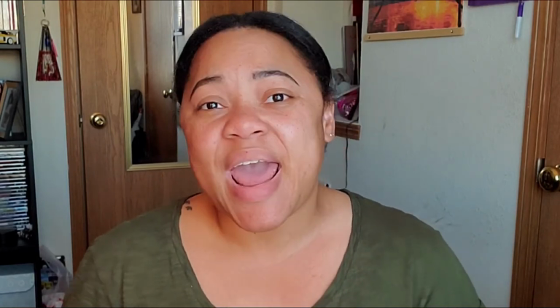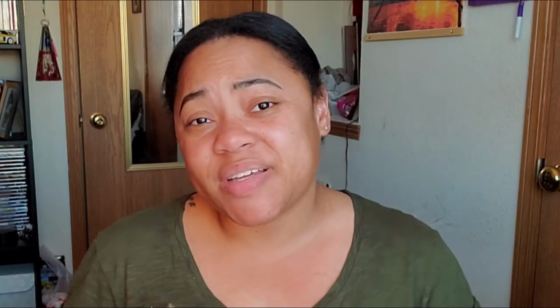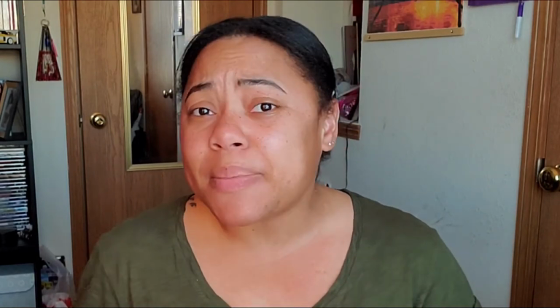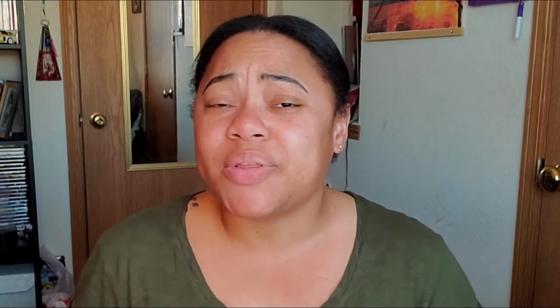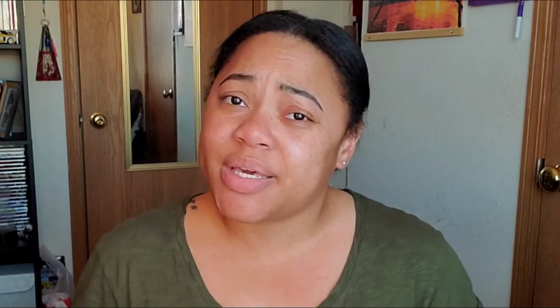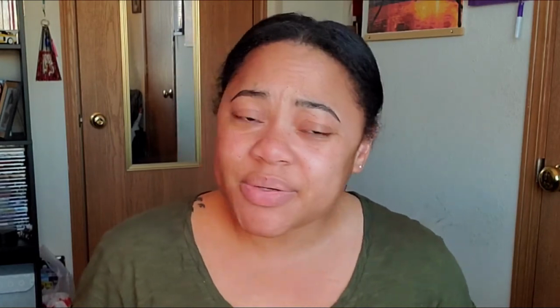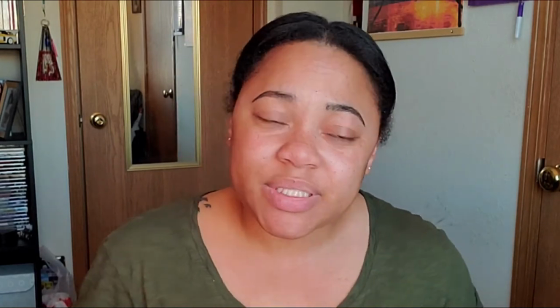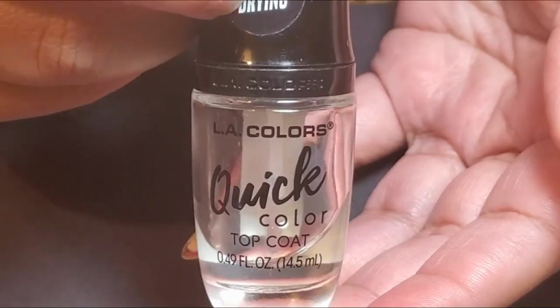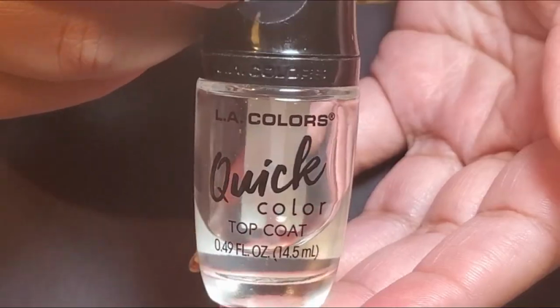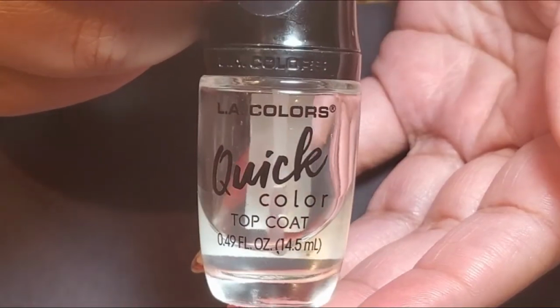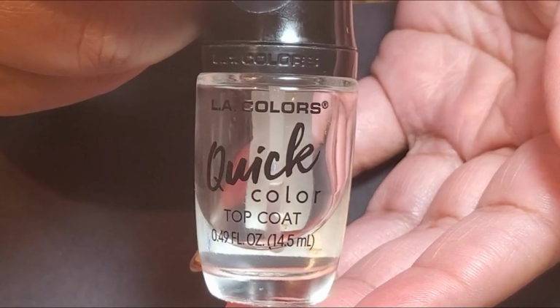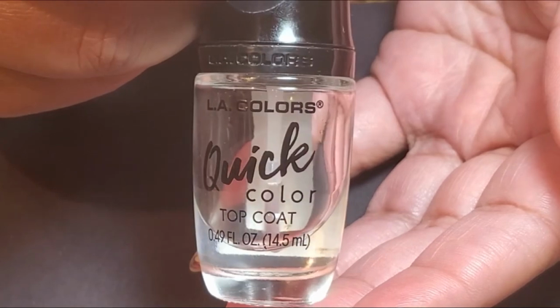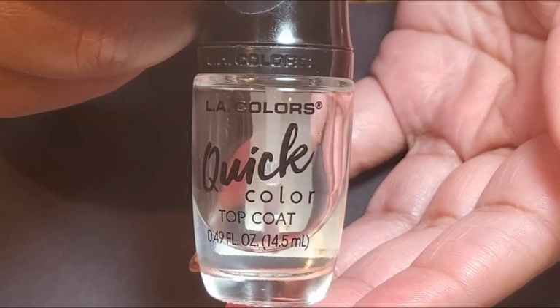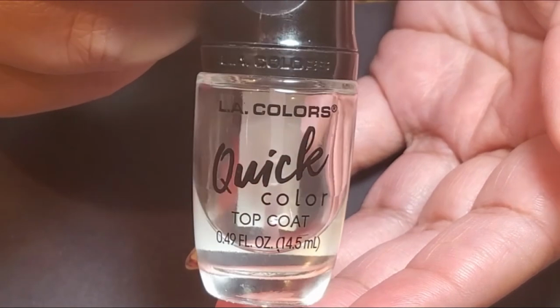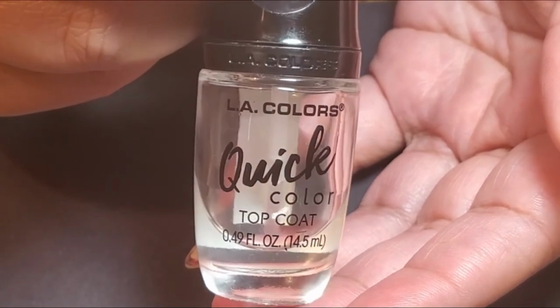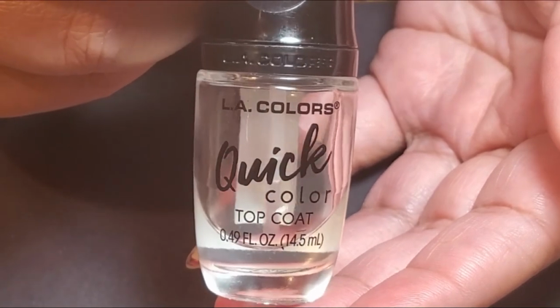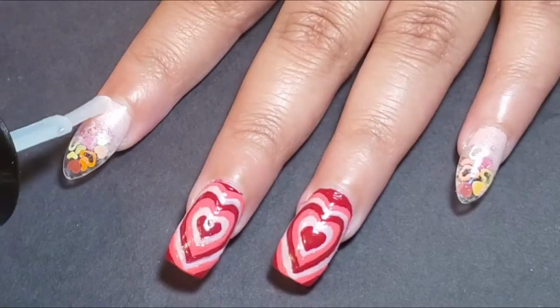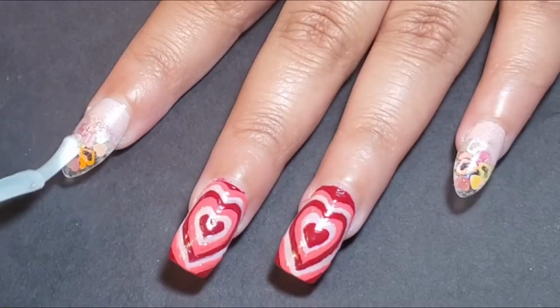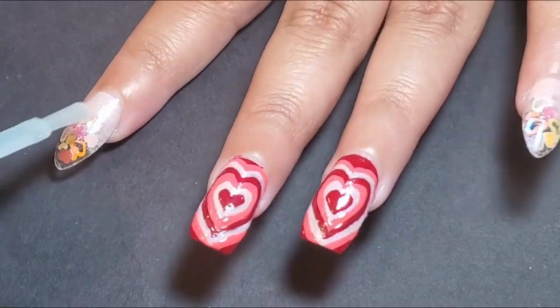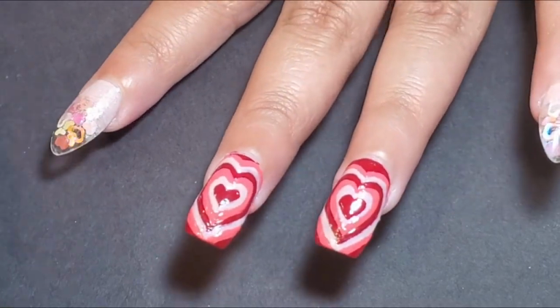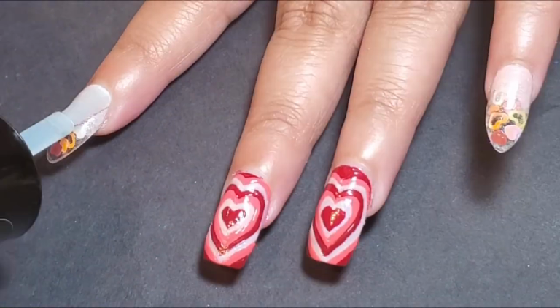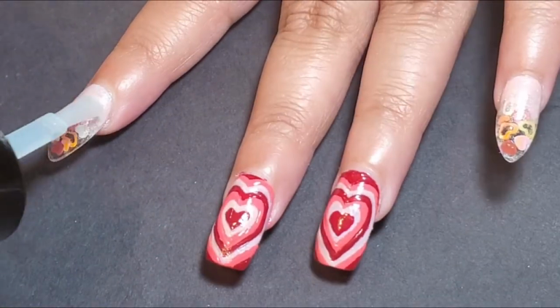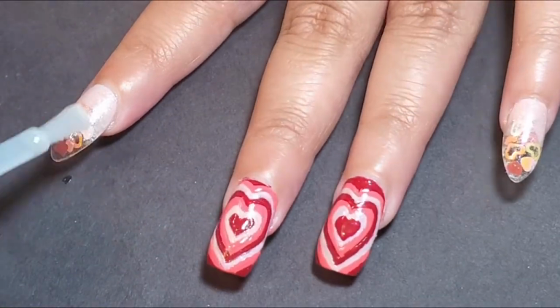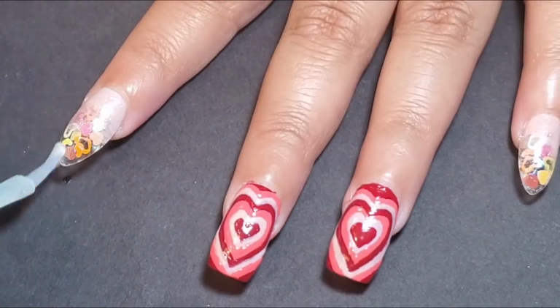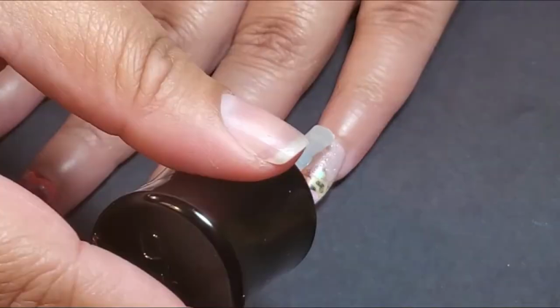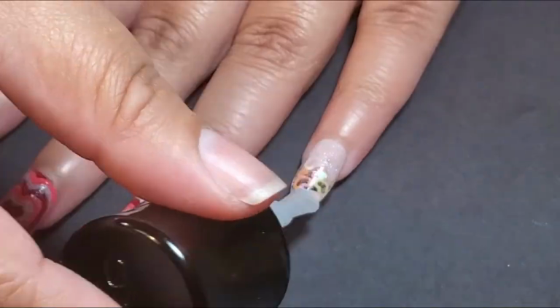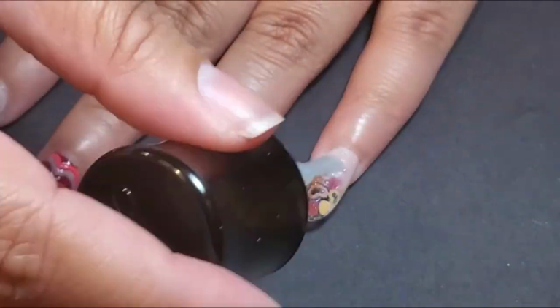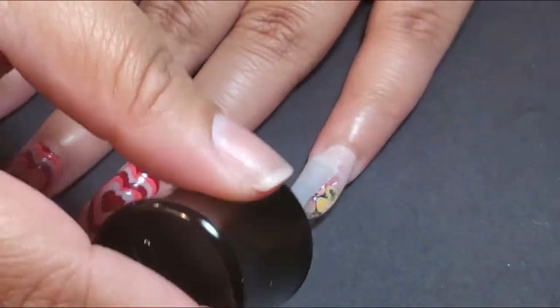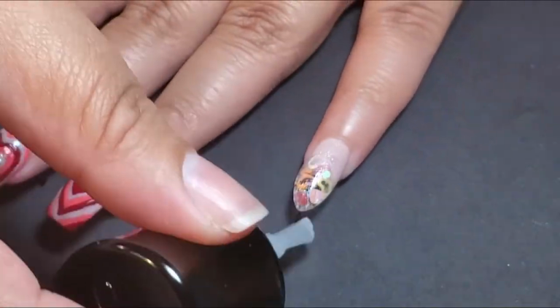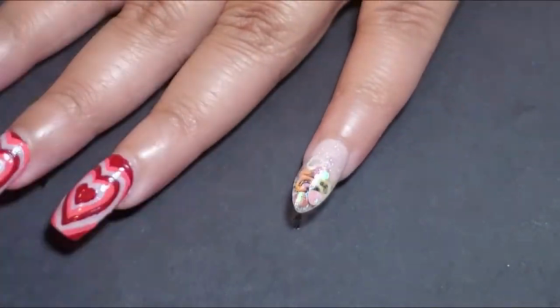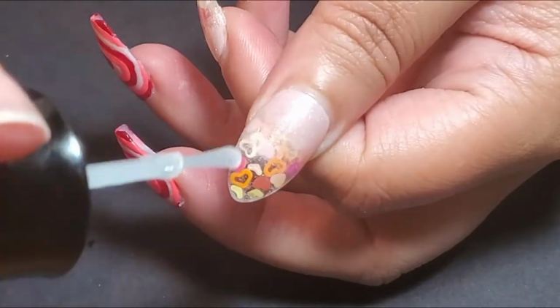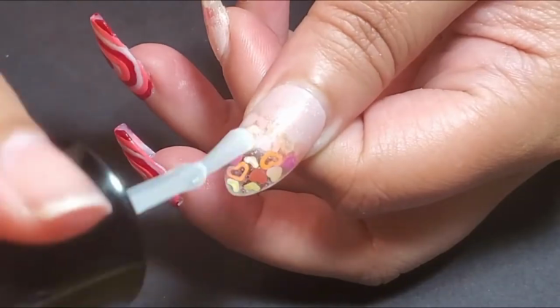The top coat that I used was LA Colors Quick Color Top Coat, and it's their fast drying top coat. And I applied that to every nail.